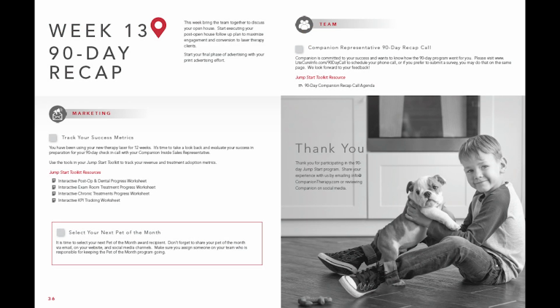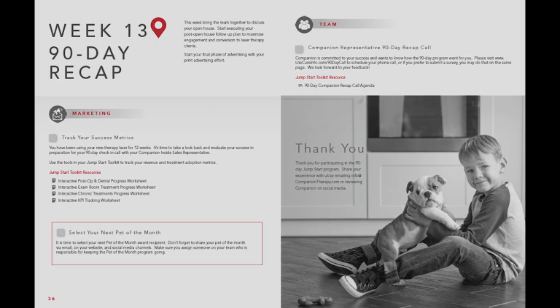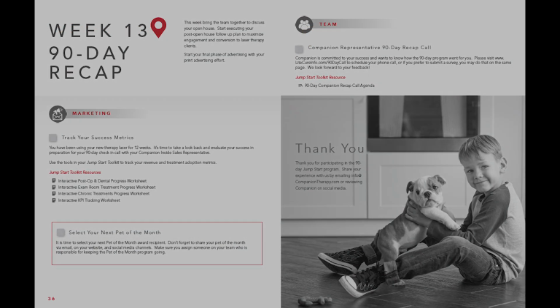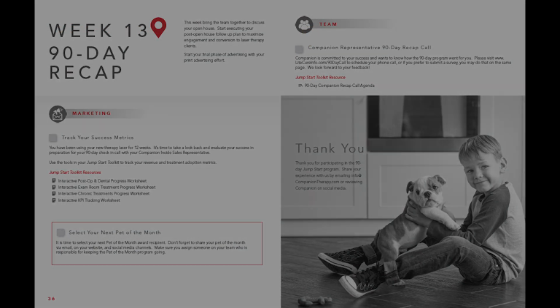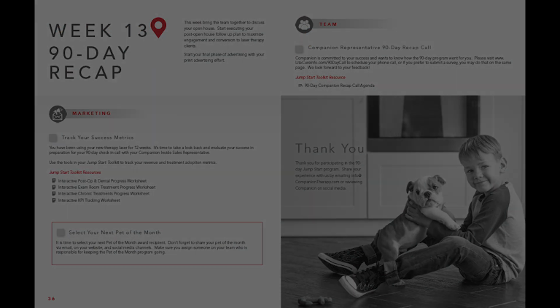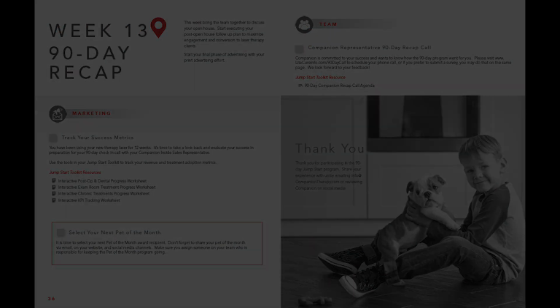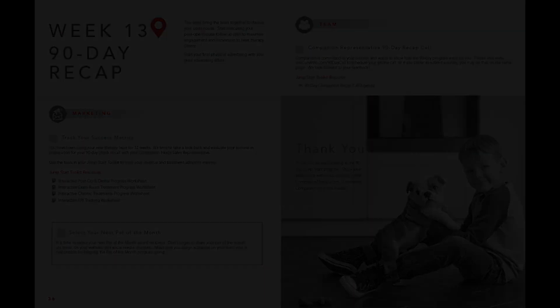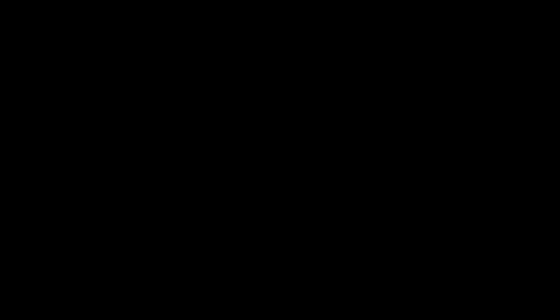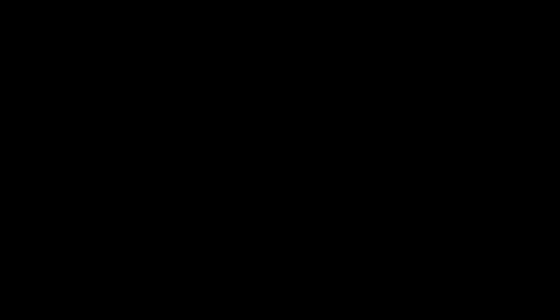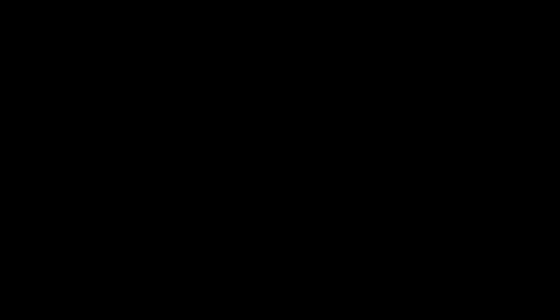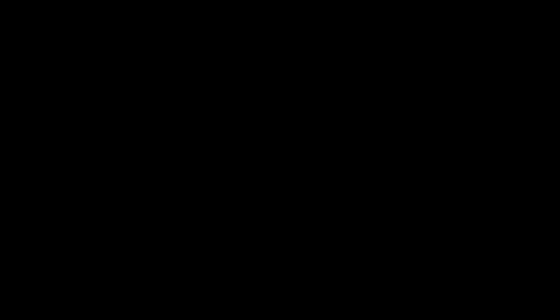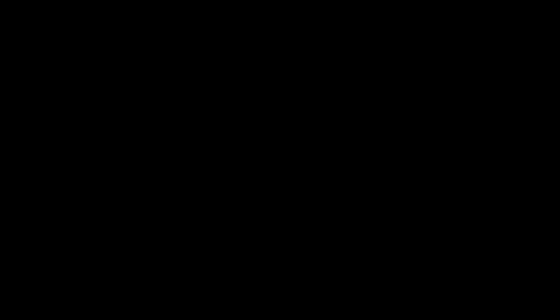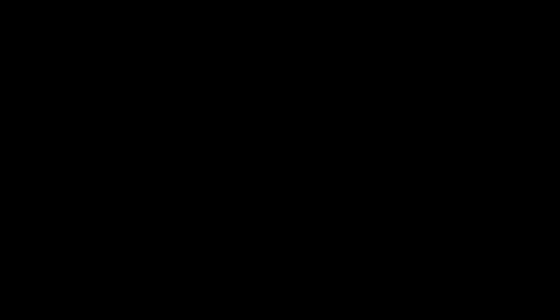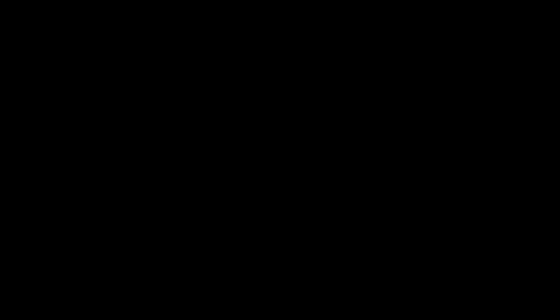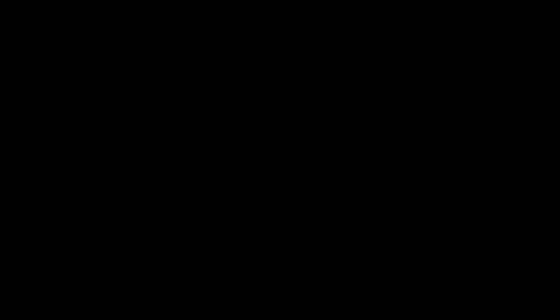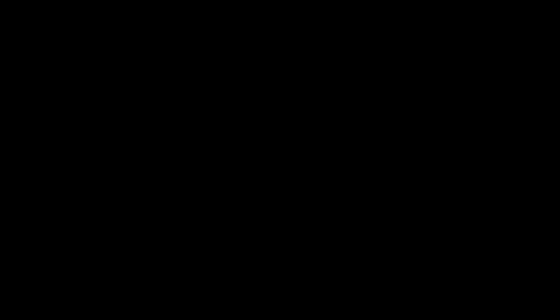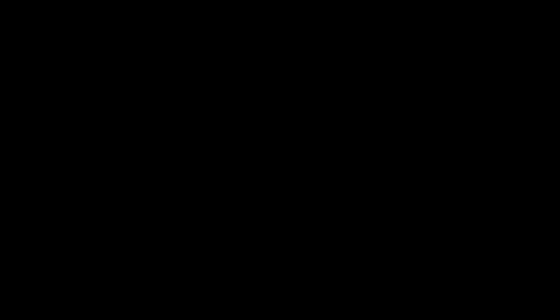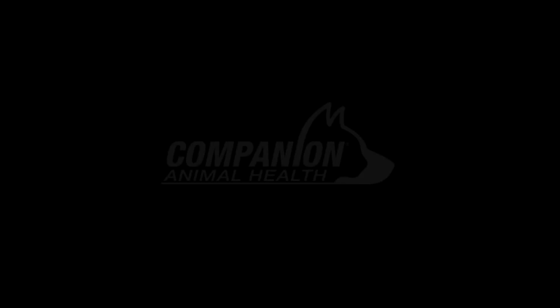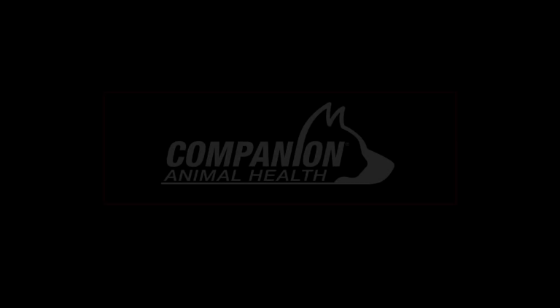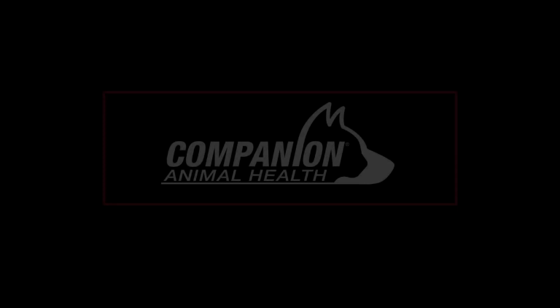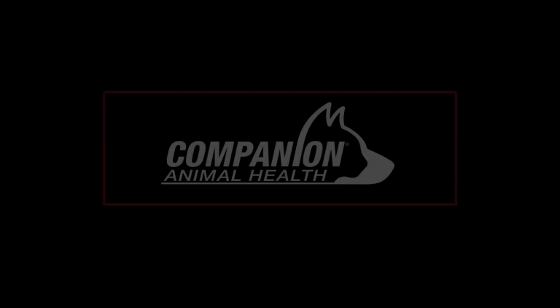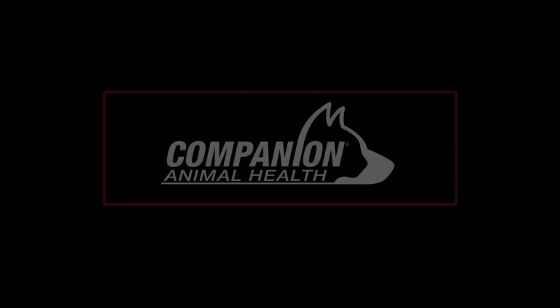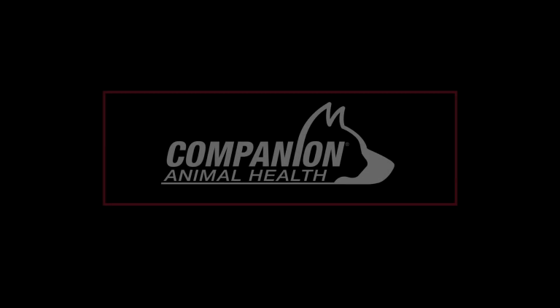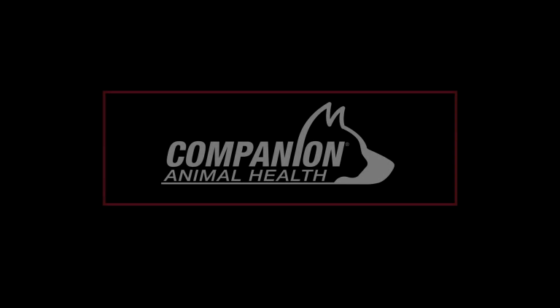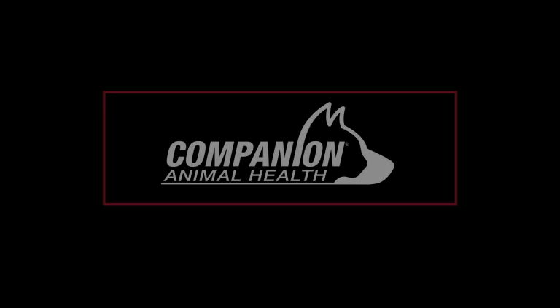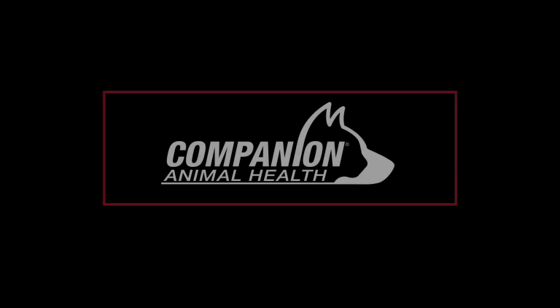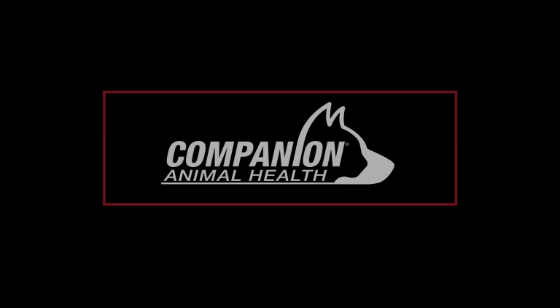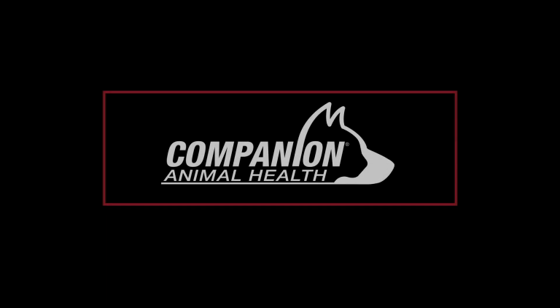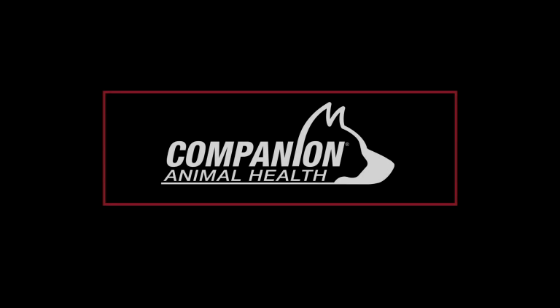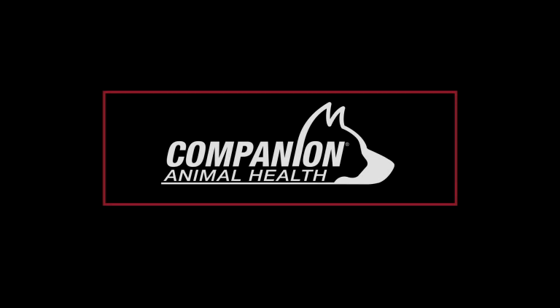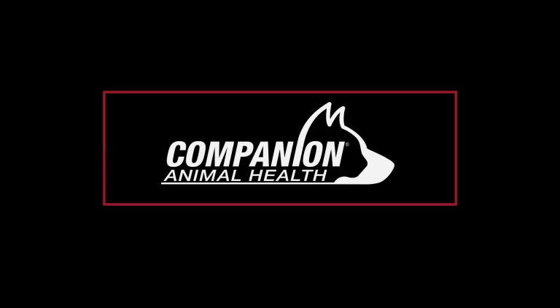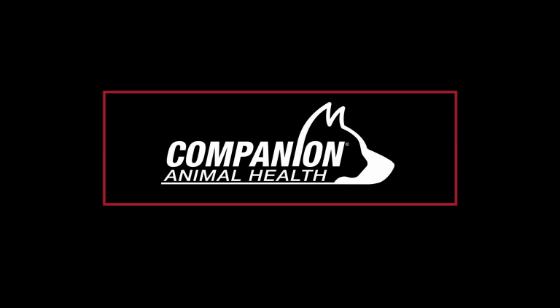For more information, please visit us online at companionanimalhealth.com.